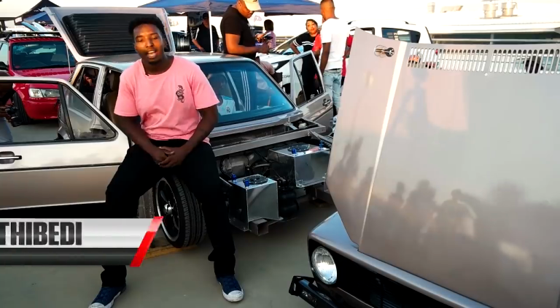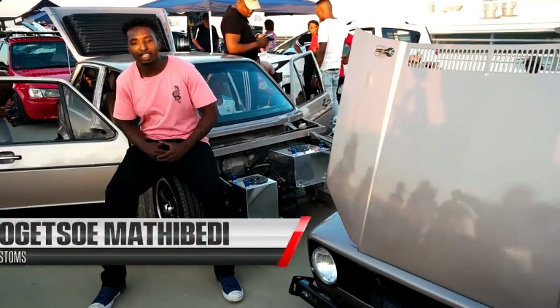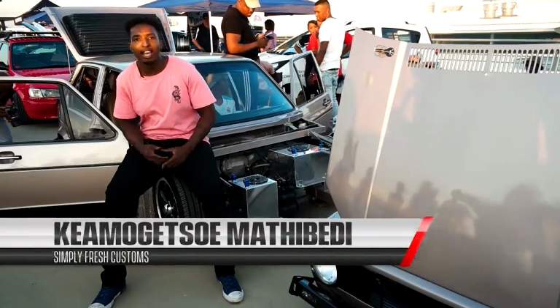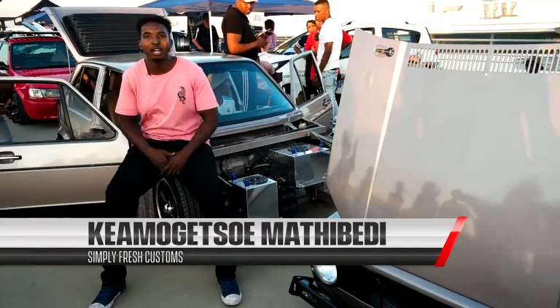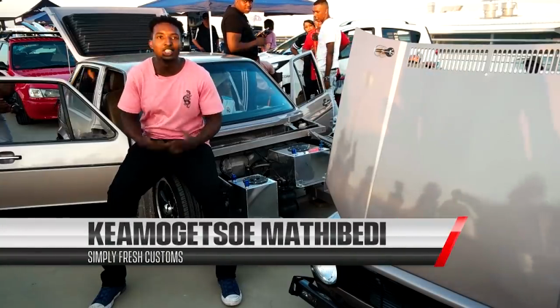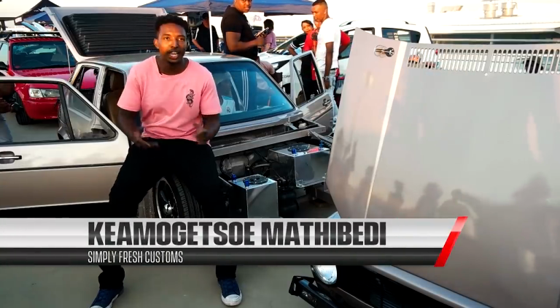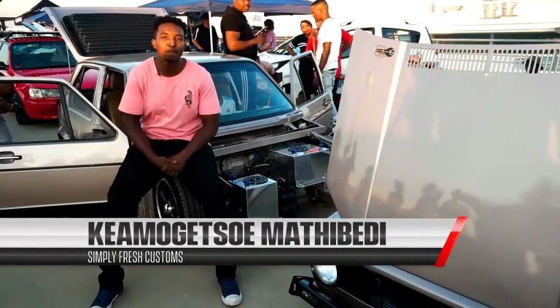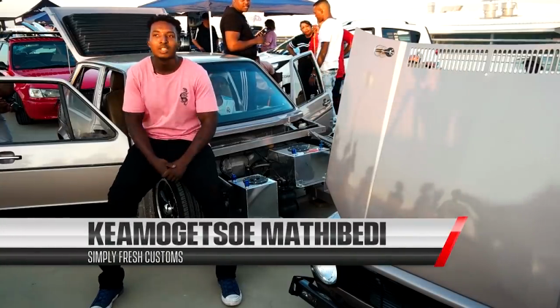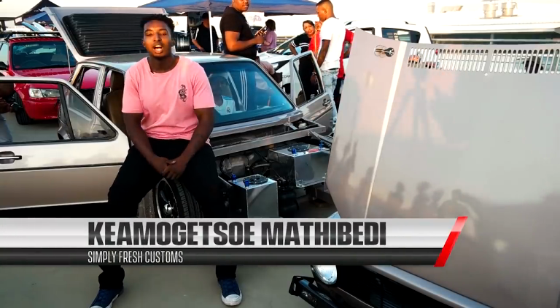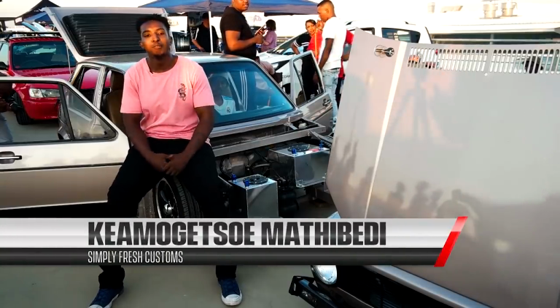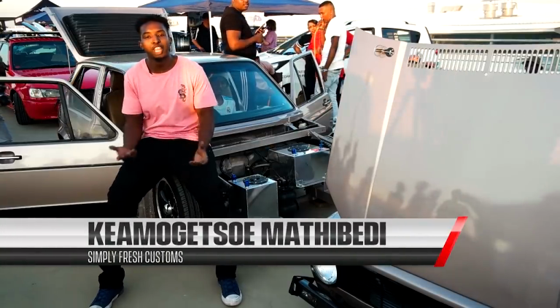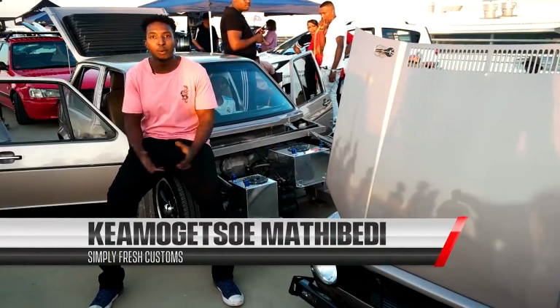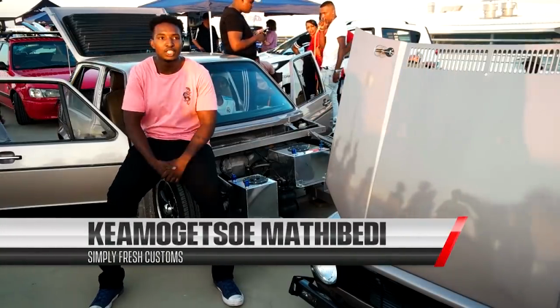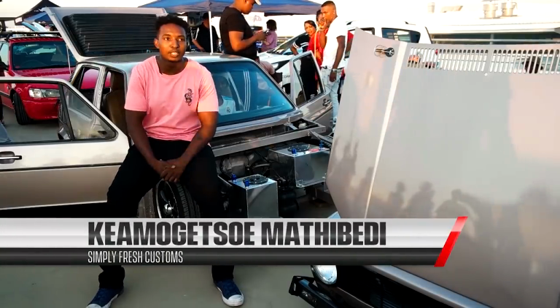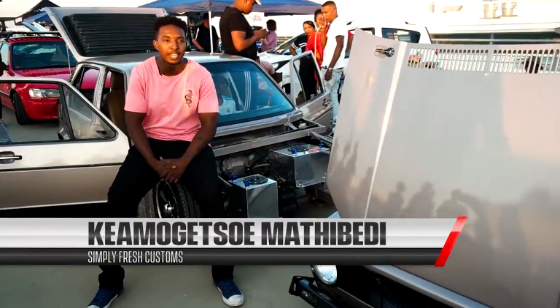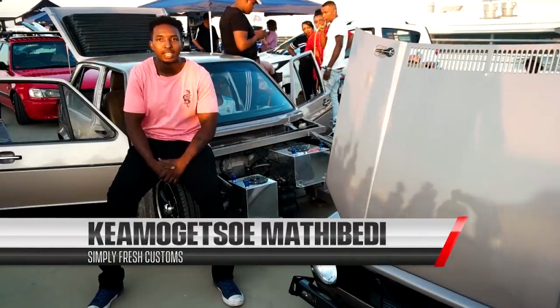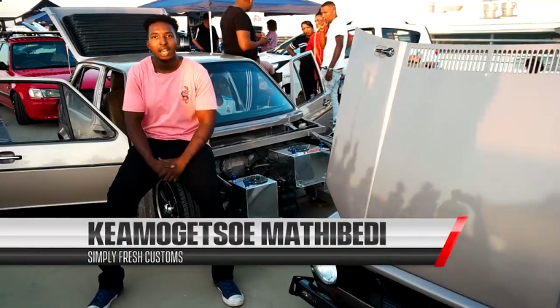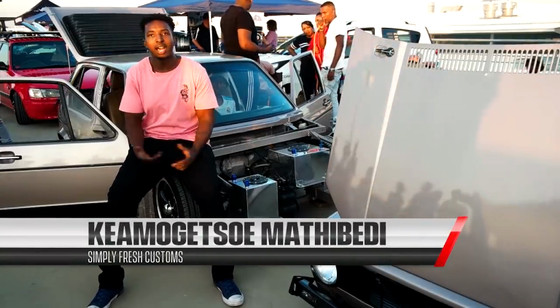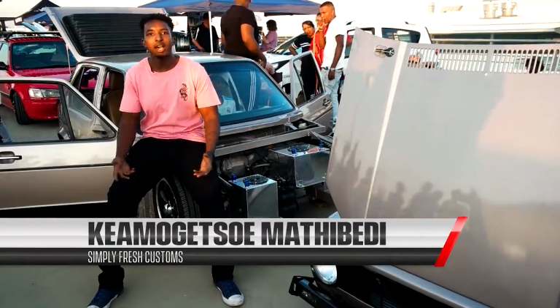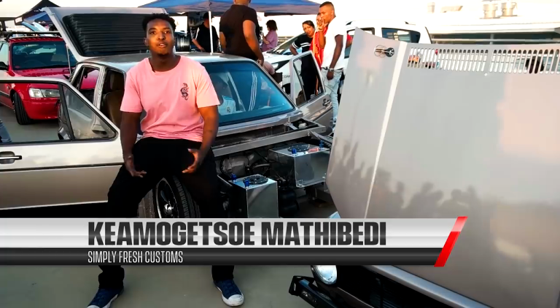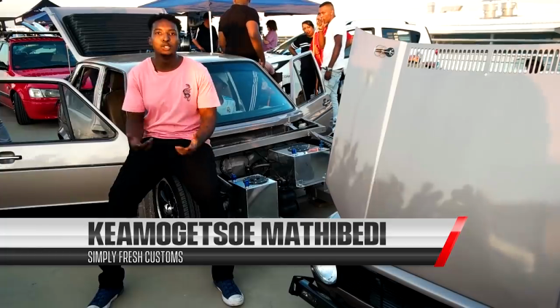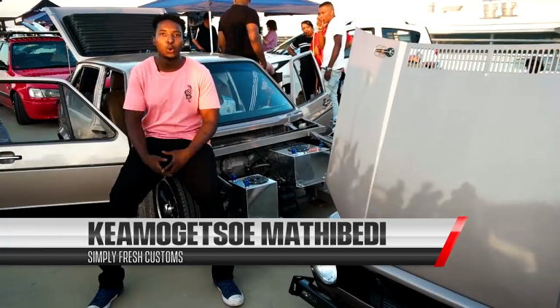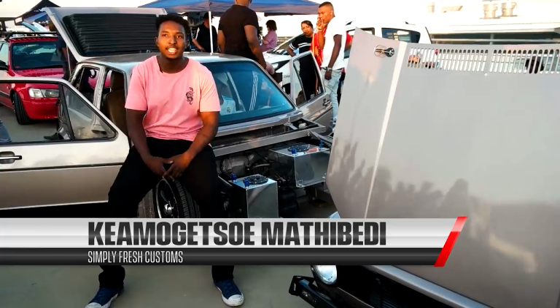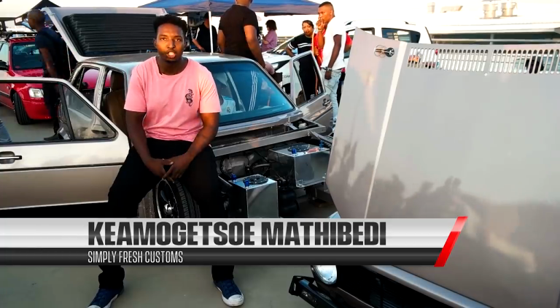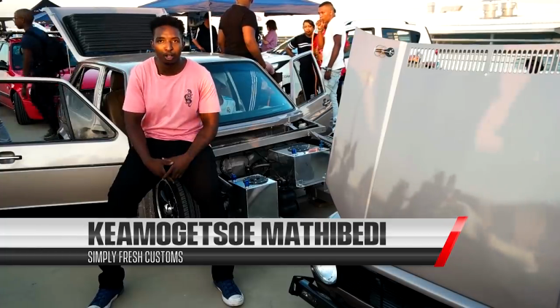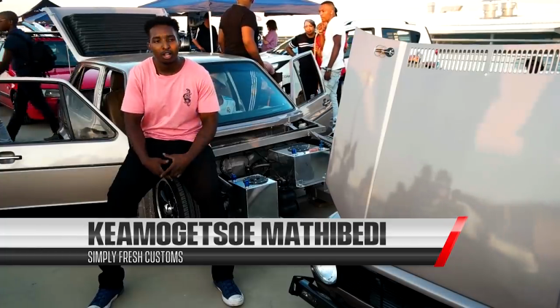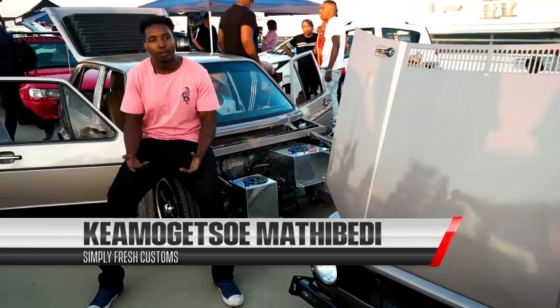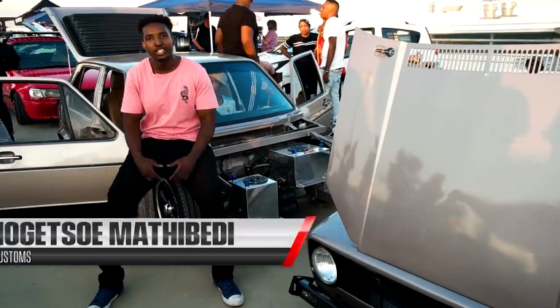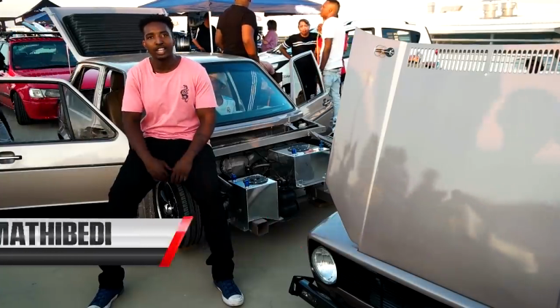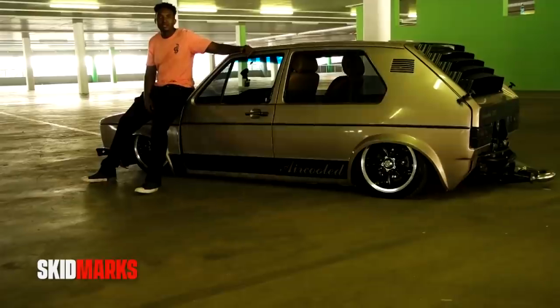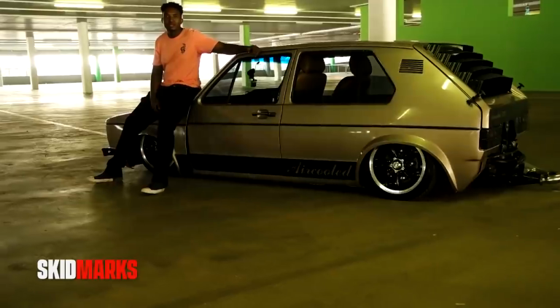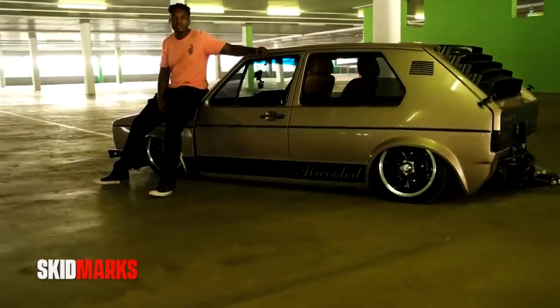My name is Jay. I'm from Pretoria West, Atchishville, but I reside in Centurion West.